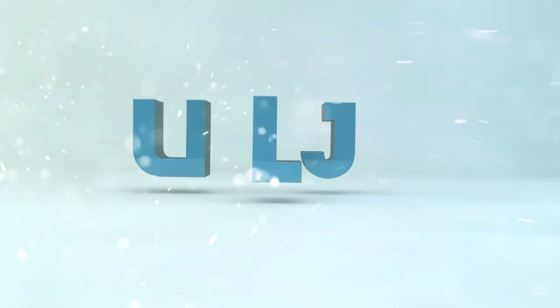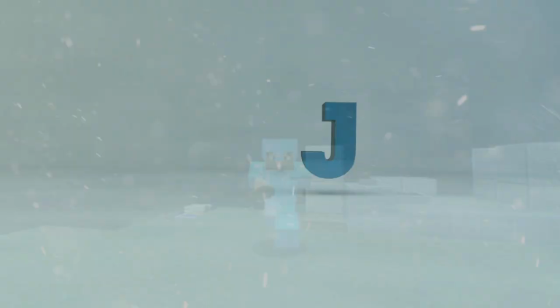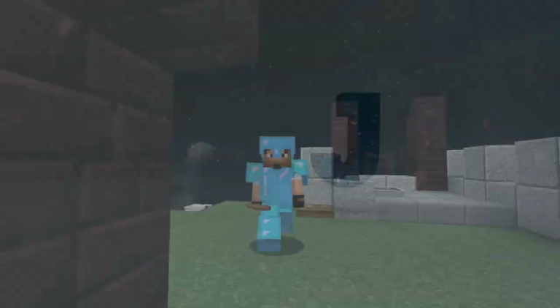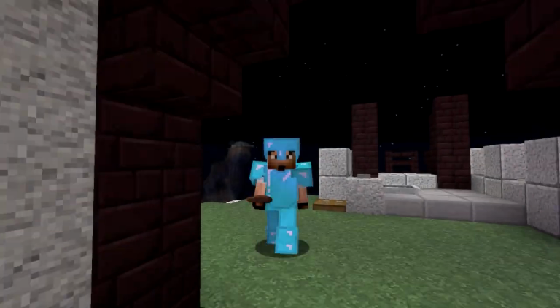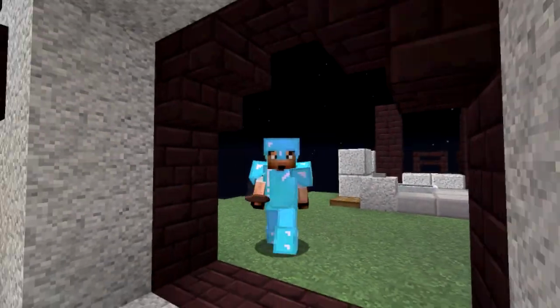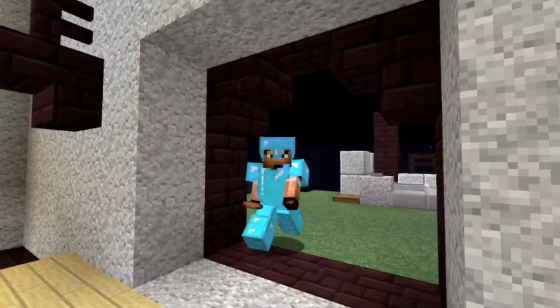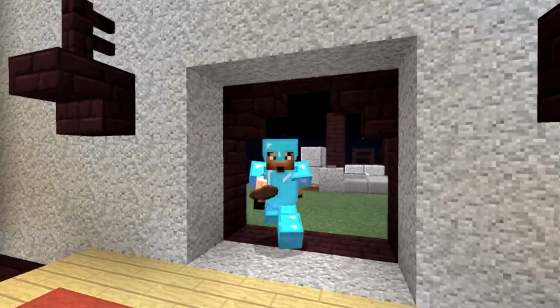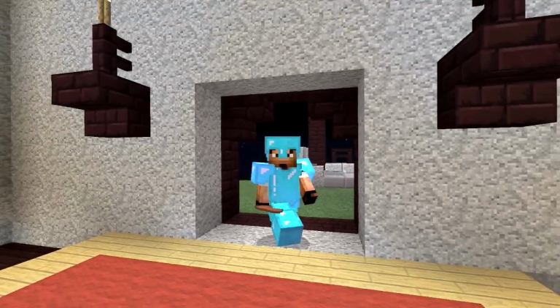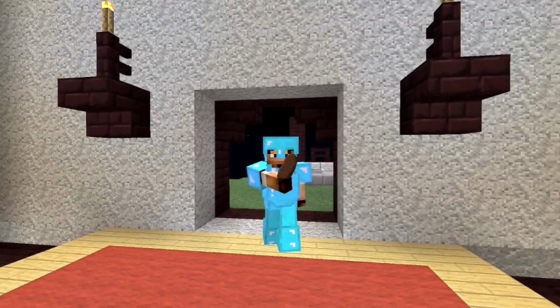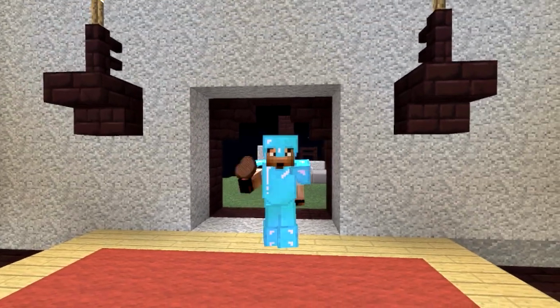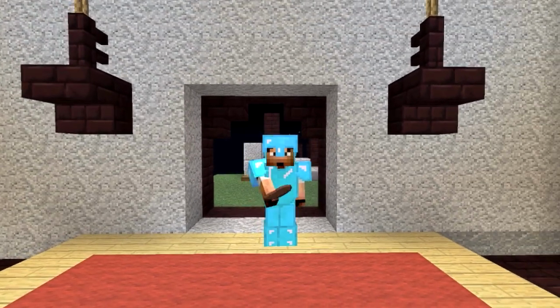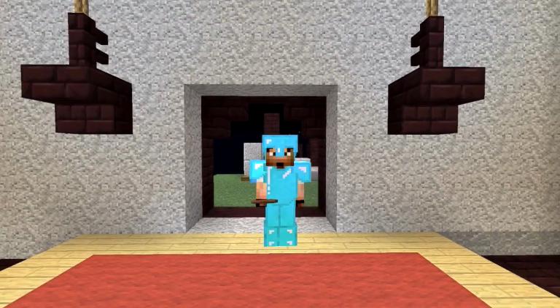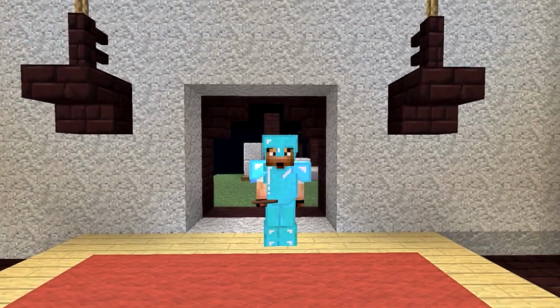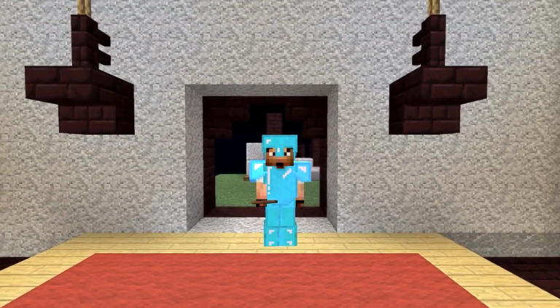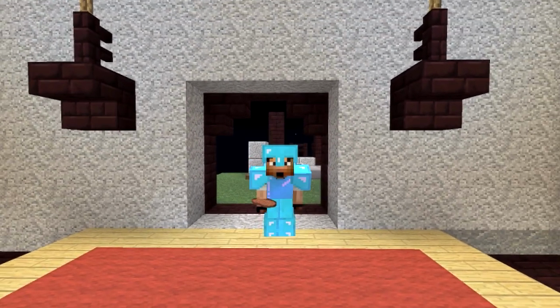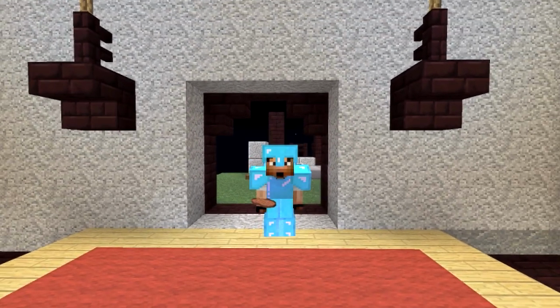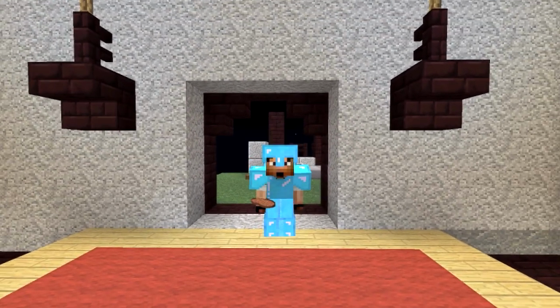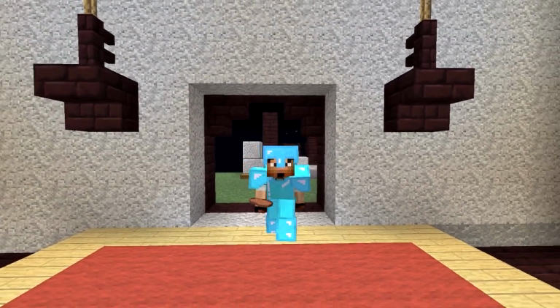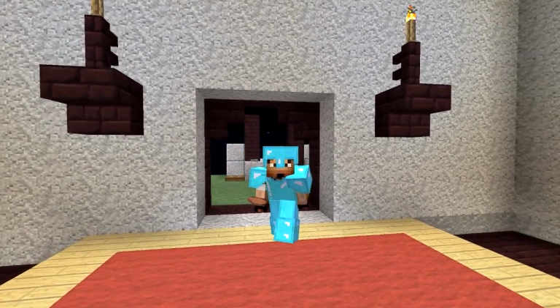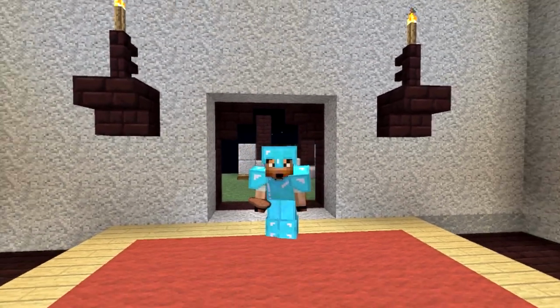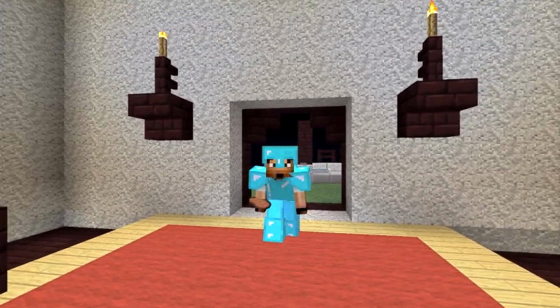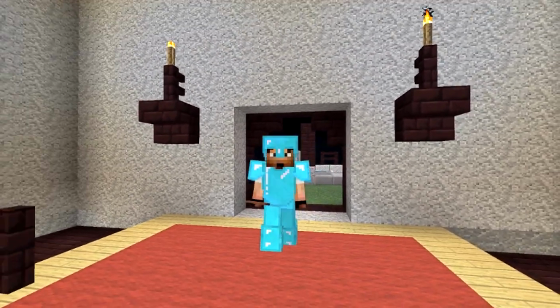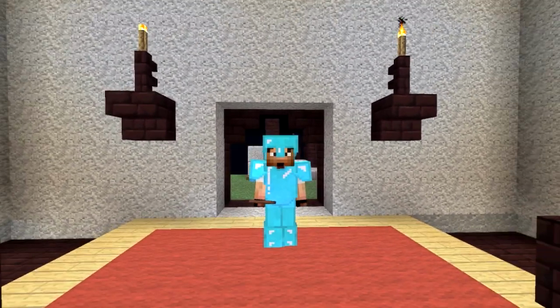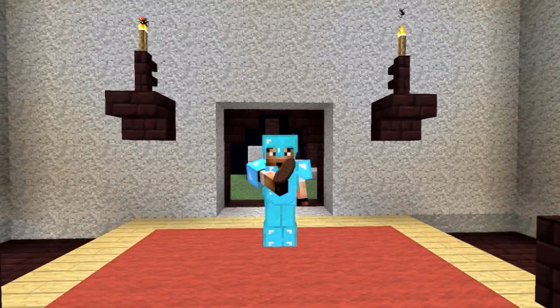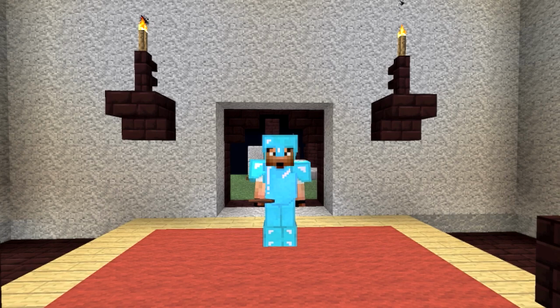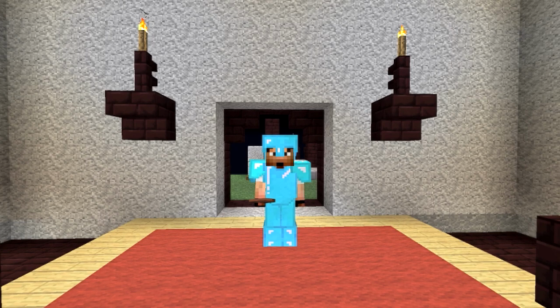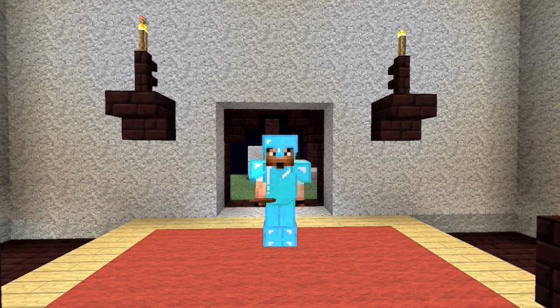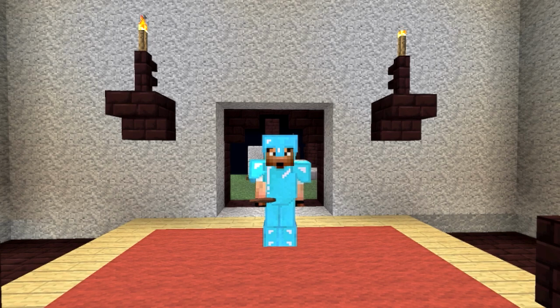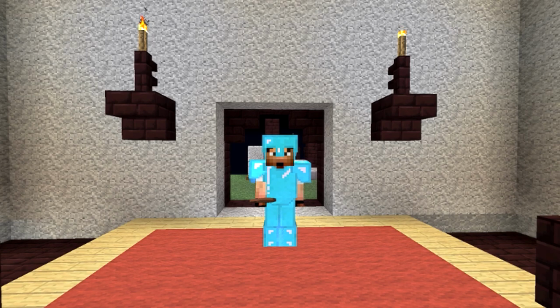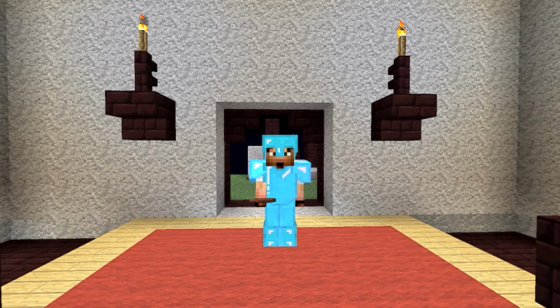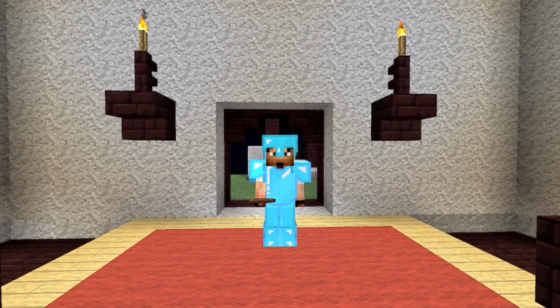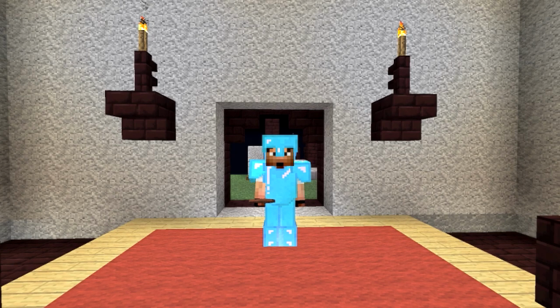Hello guys, Zulgin here. Welcome back to another episode on the Hermitcraft Amplified server. I hope you guys are having a terrific day.